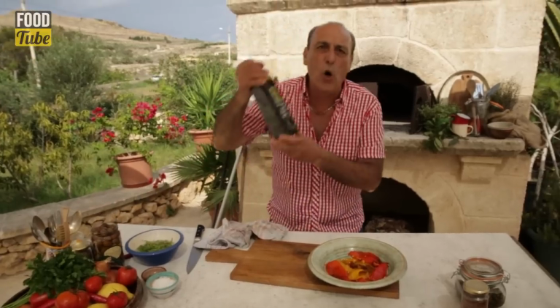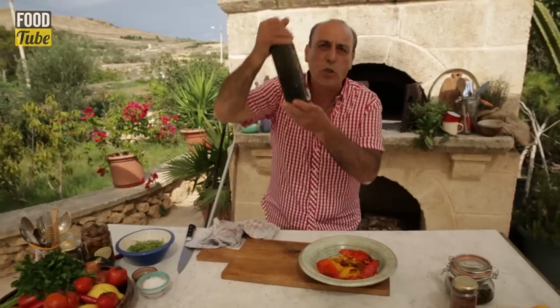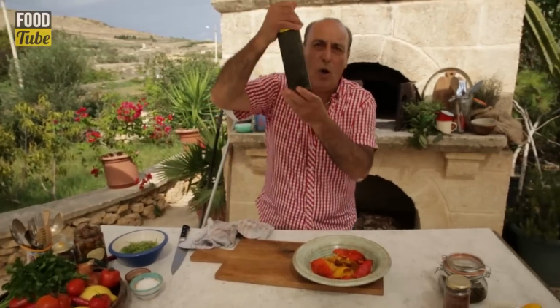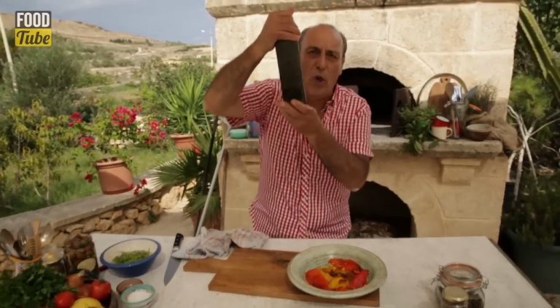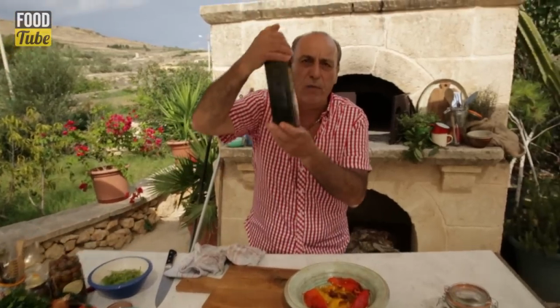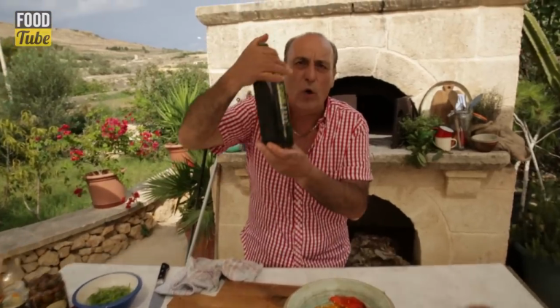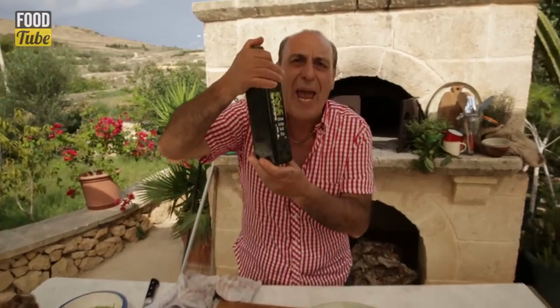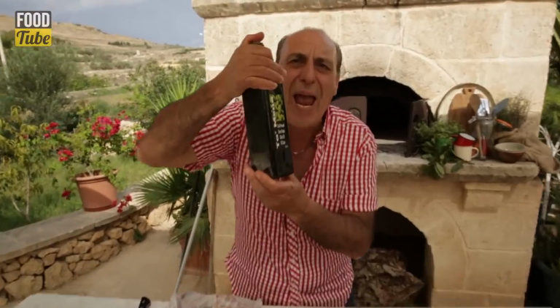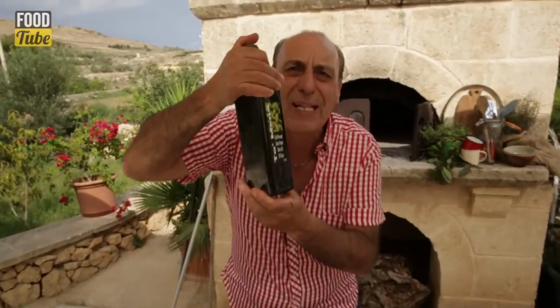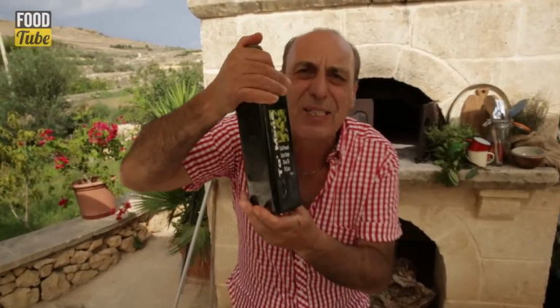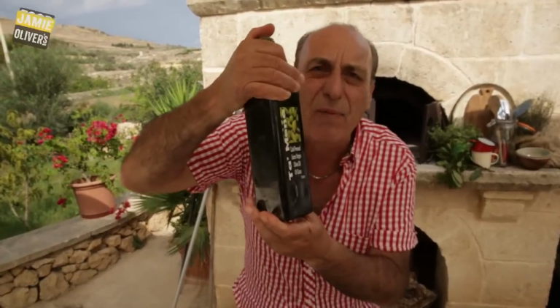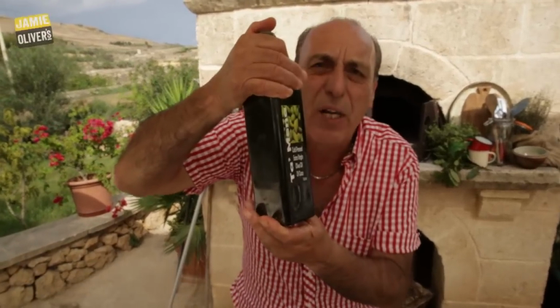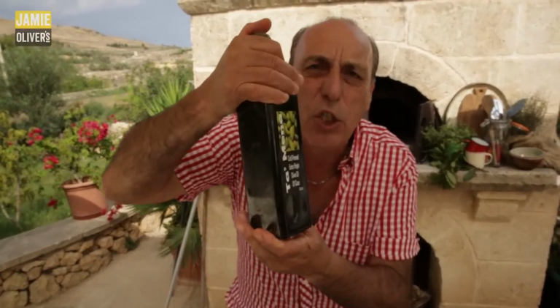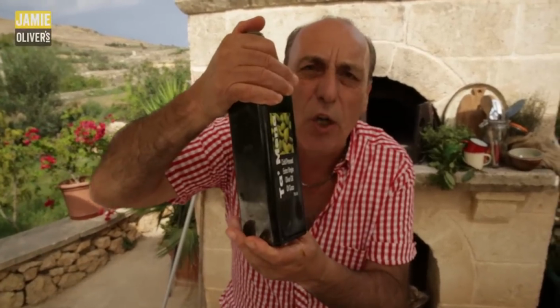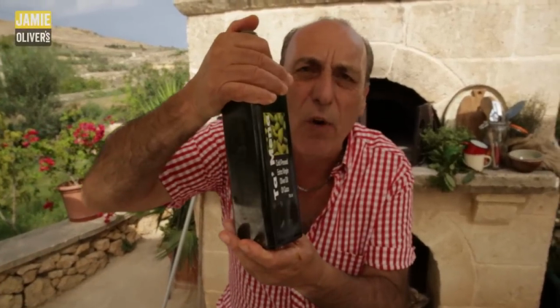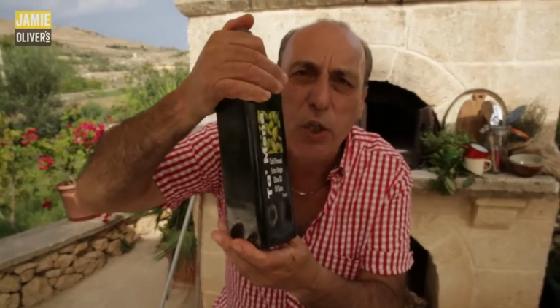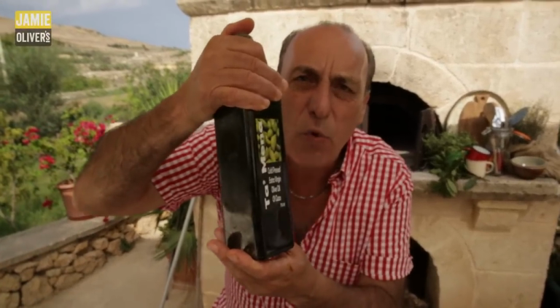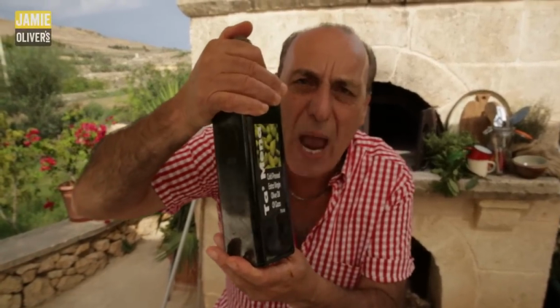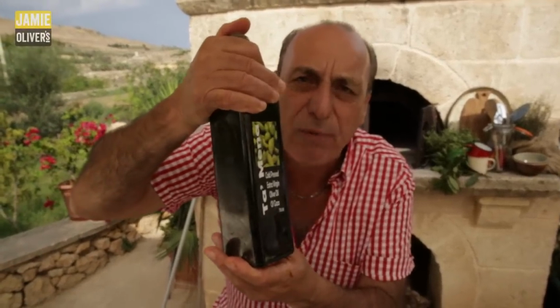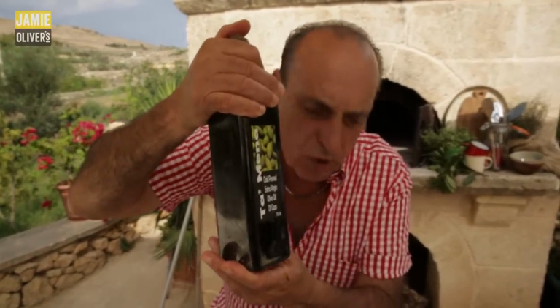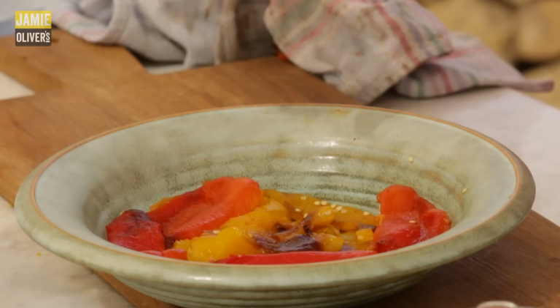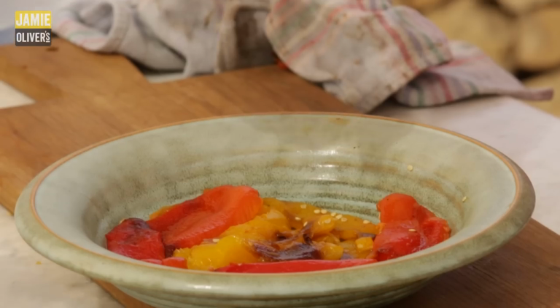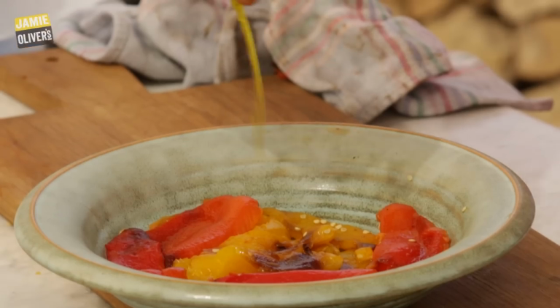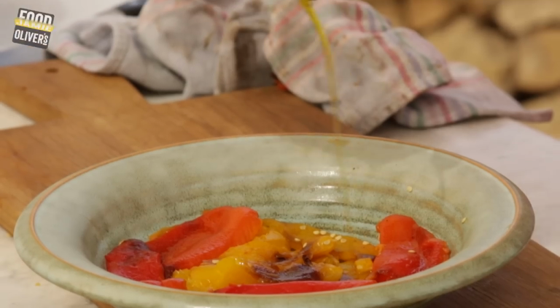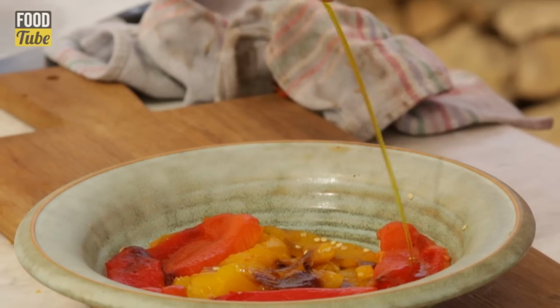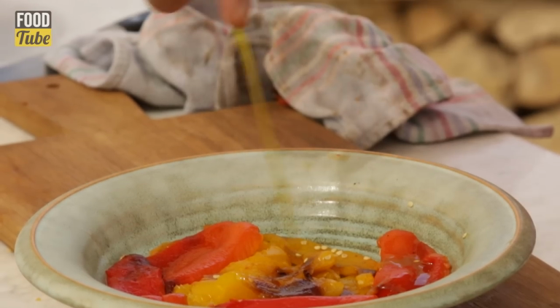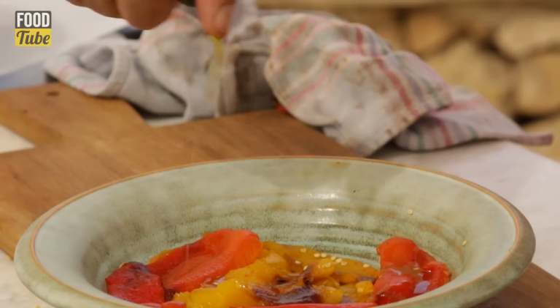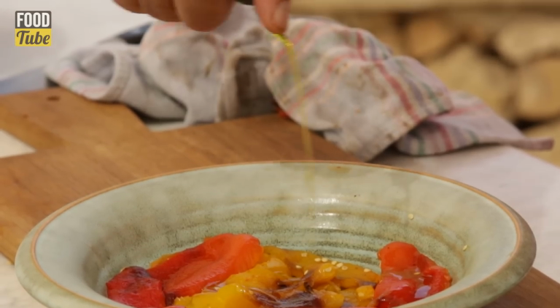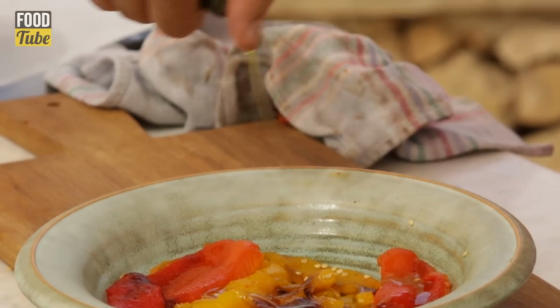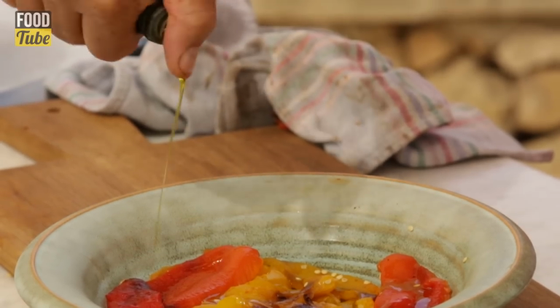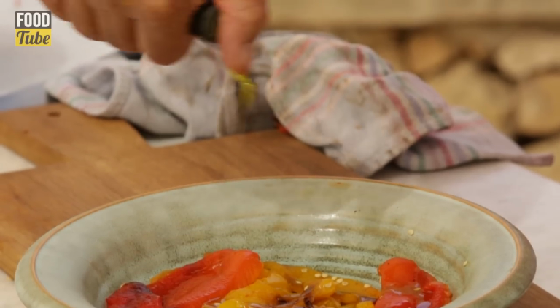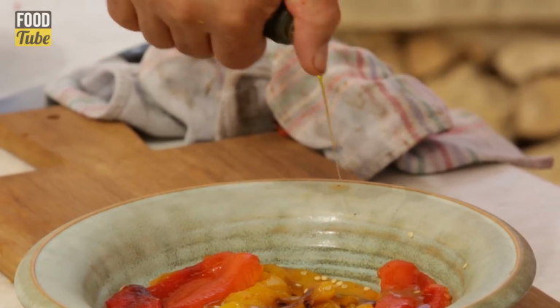A drizzle of olive oil — extra virgin olive oil. You have to use it. A drizzle on top.